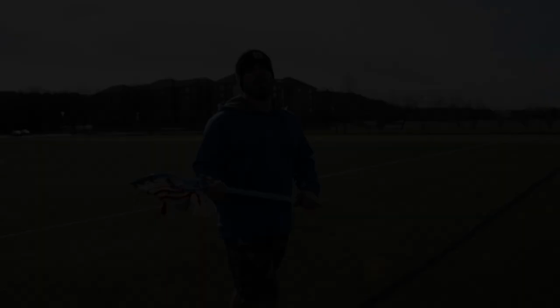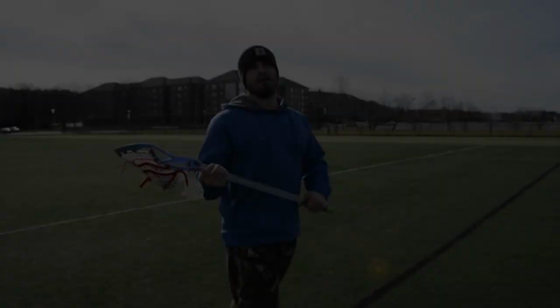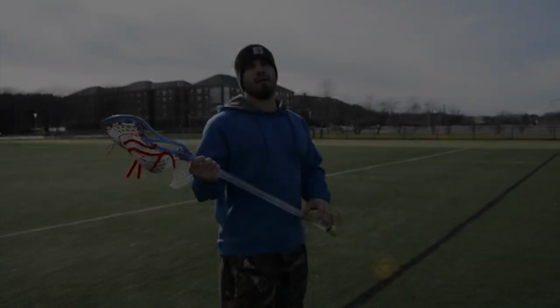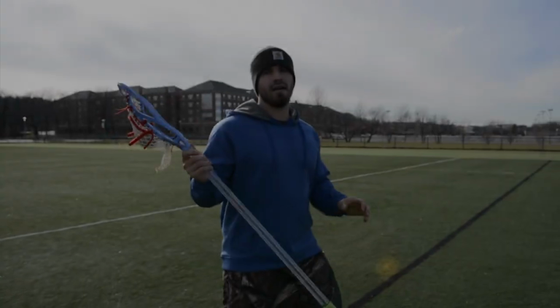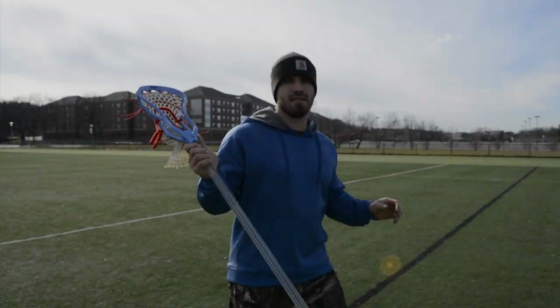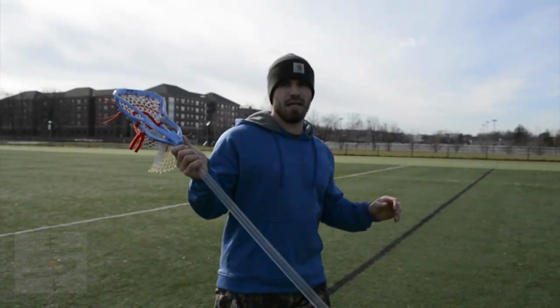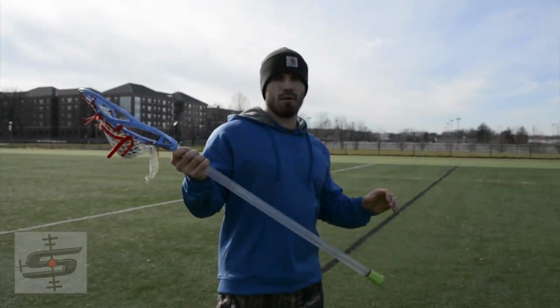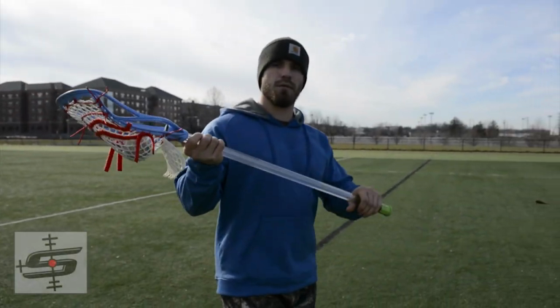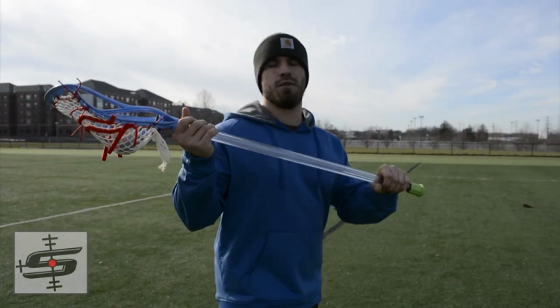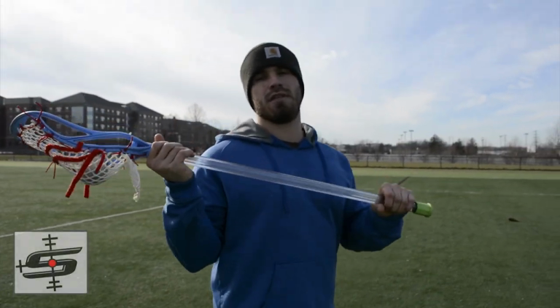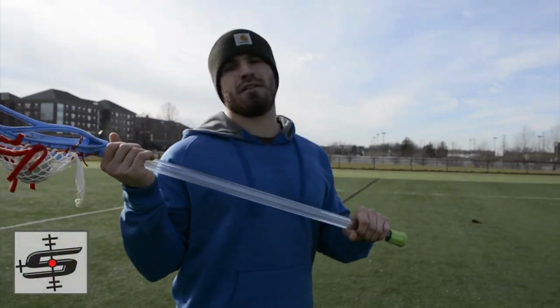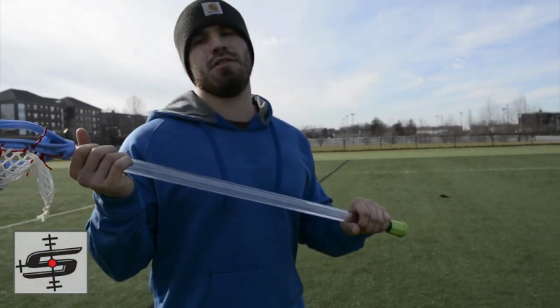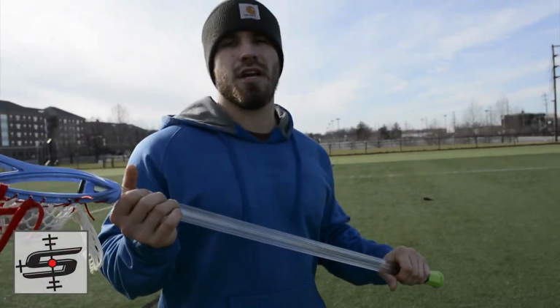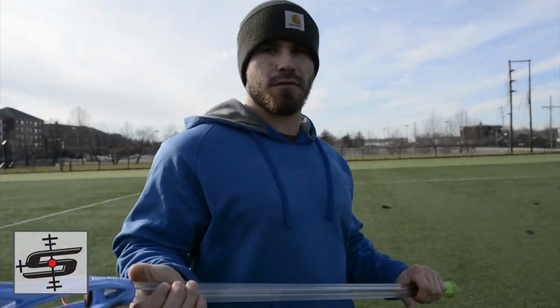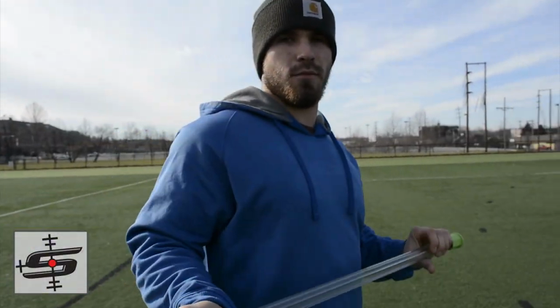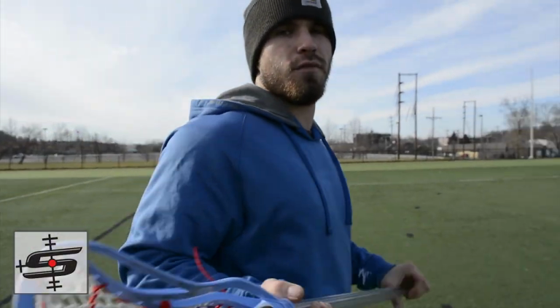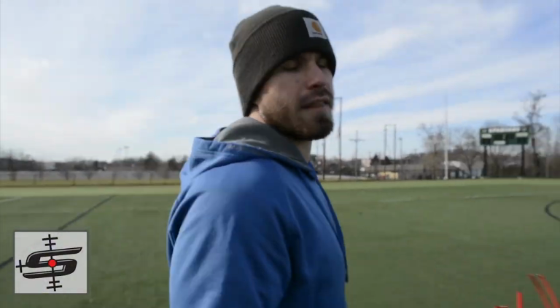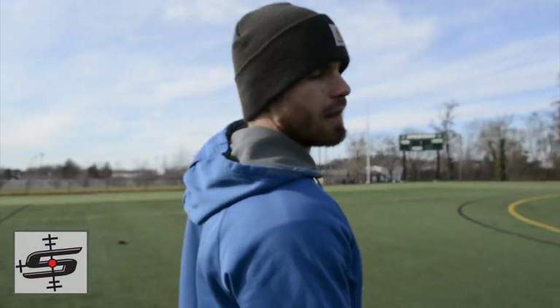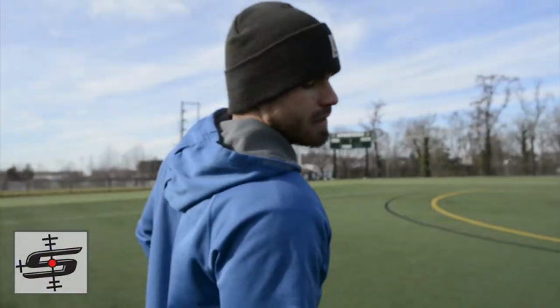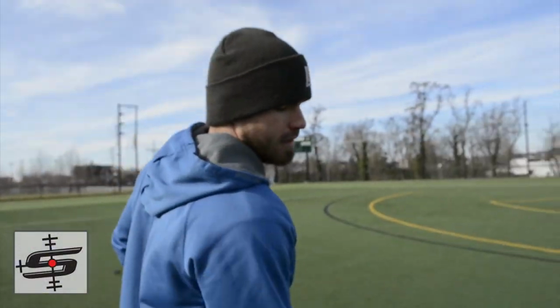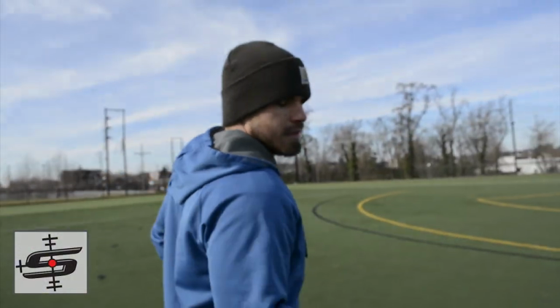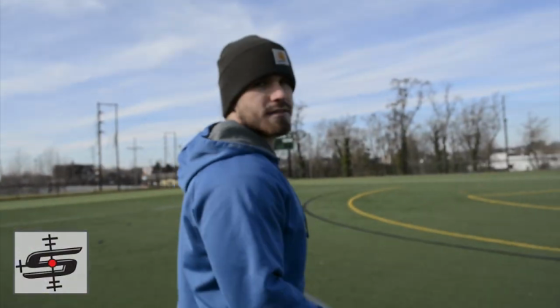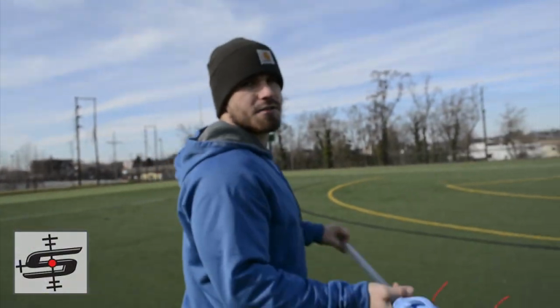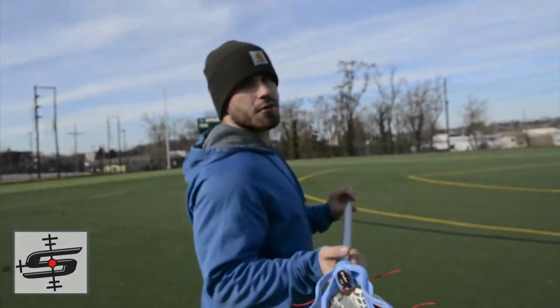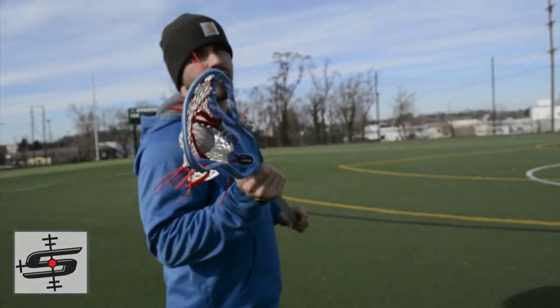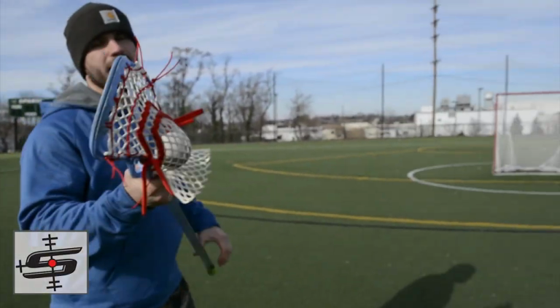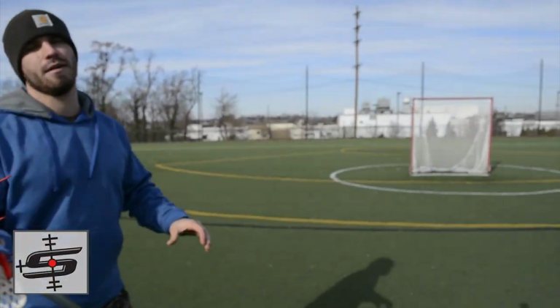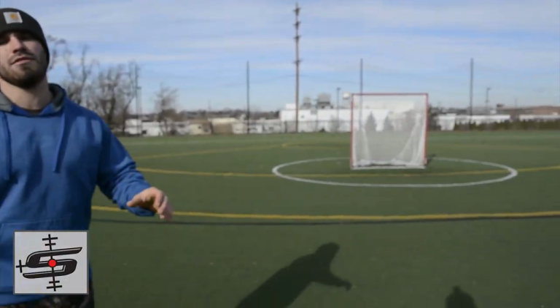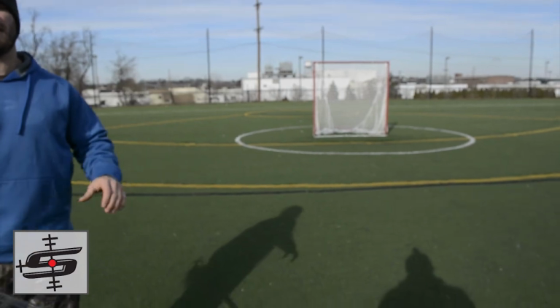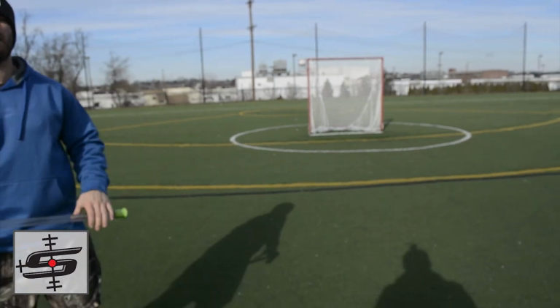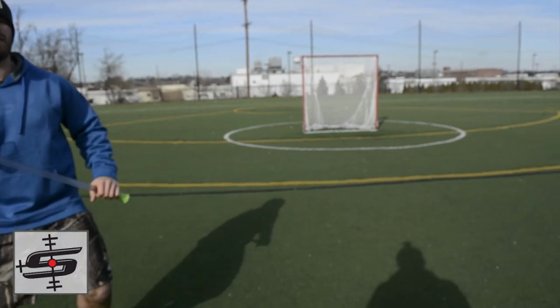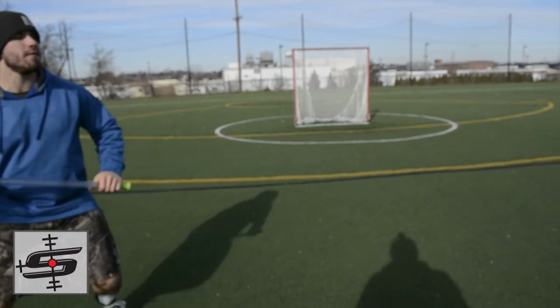Alright guys, today we're reviewing this ghost shaft from Wolf Athletics. Stay tuned — at the end we'll tell you how to win one.